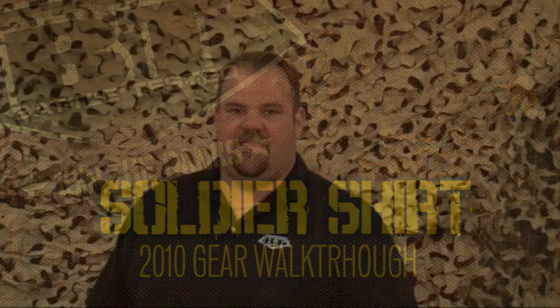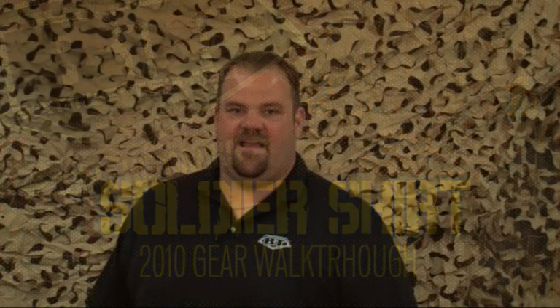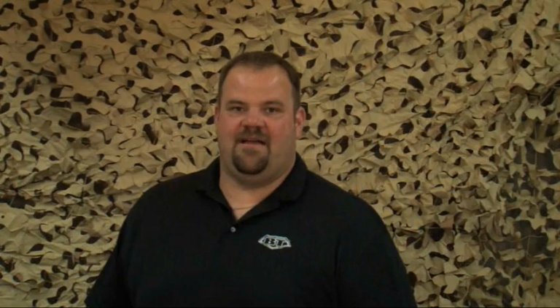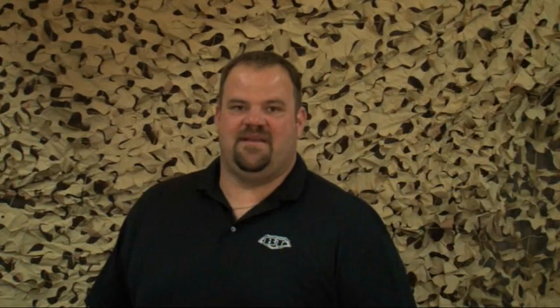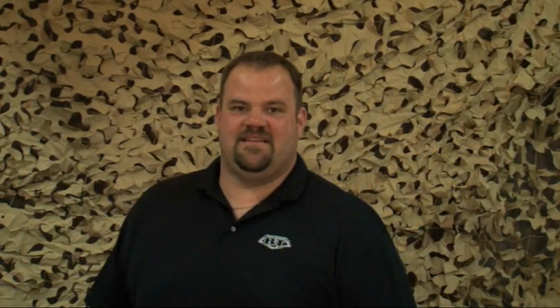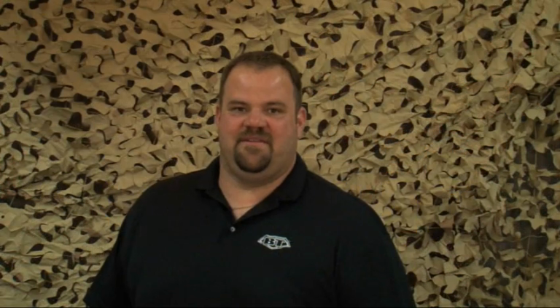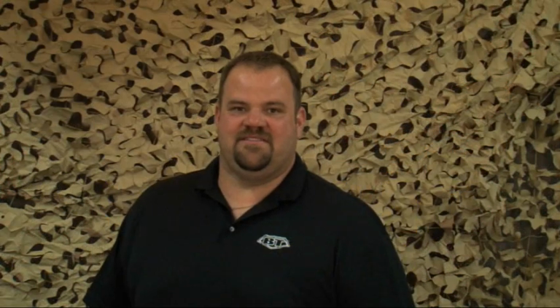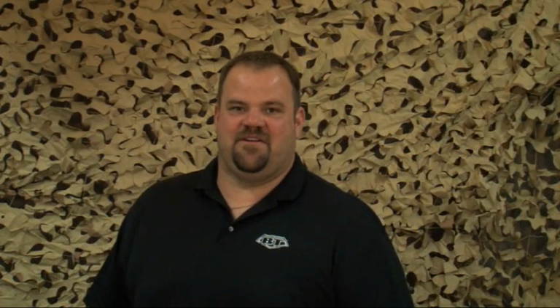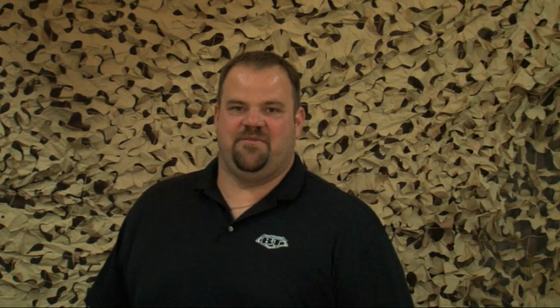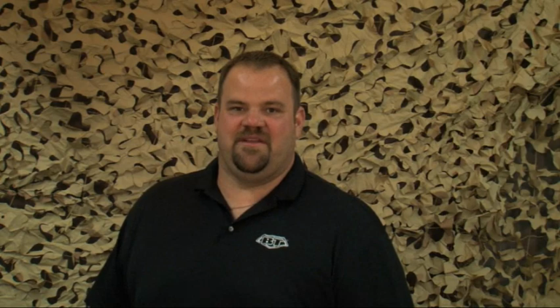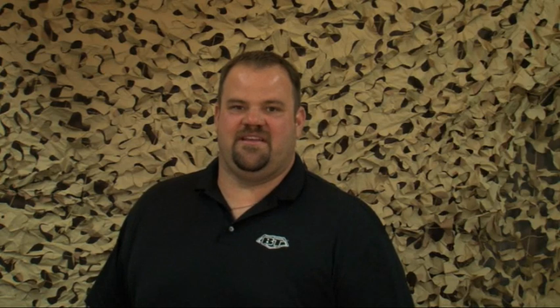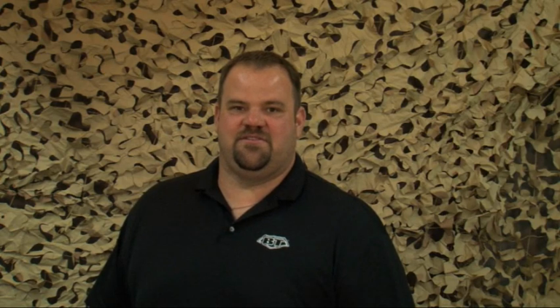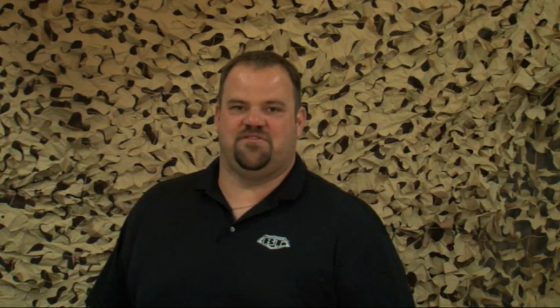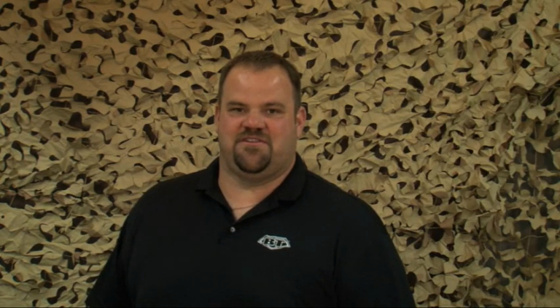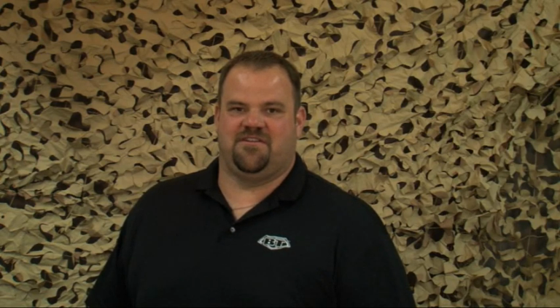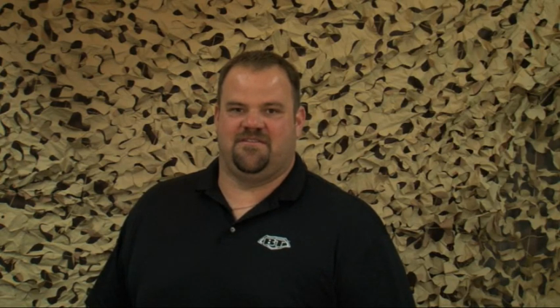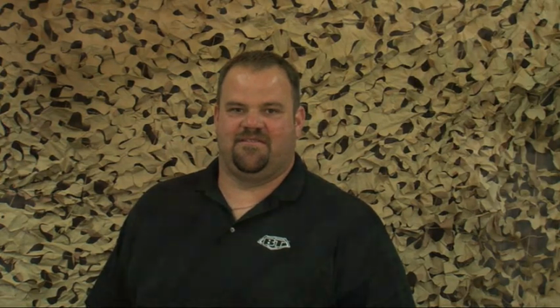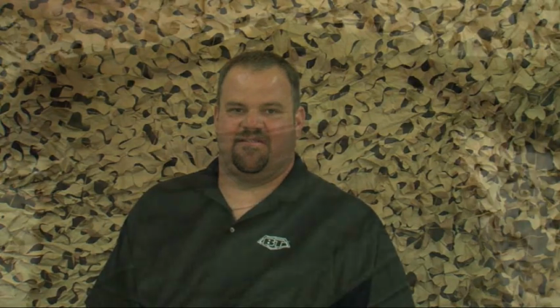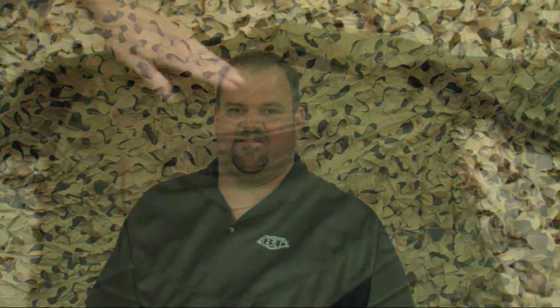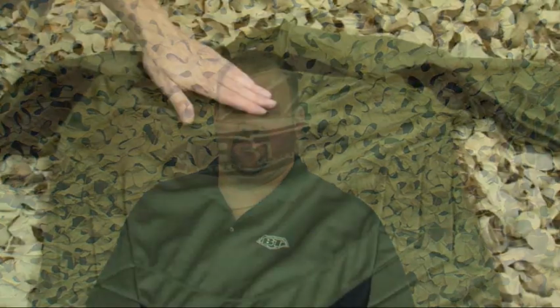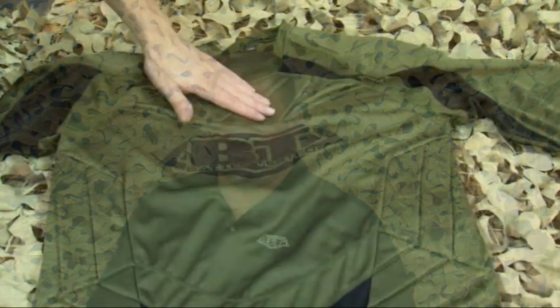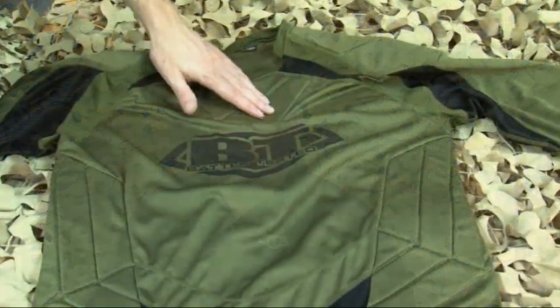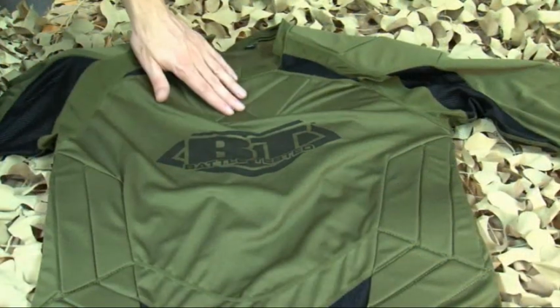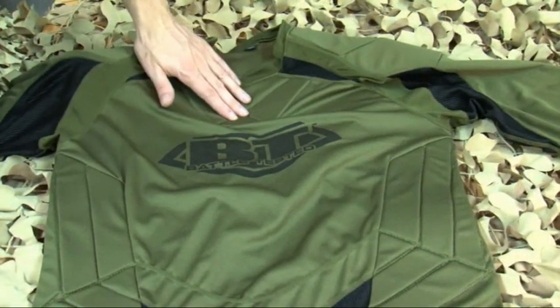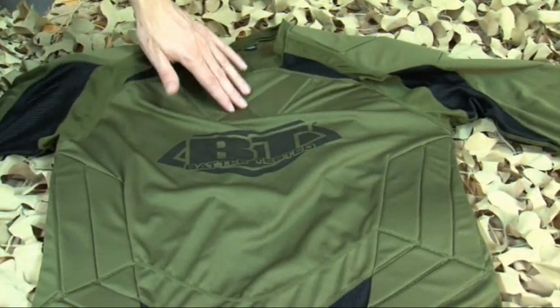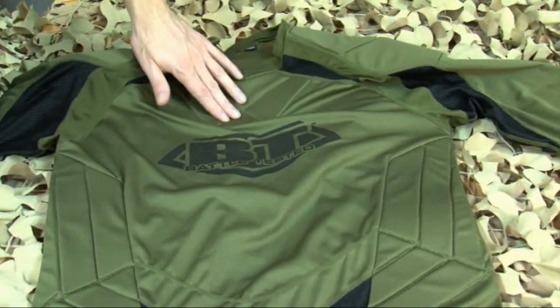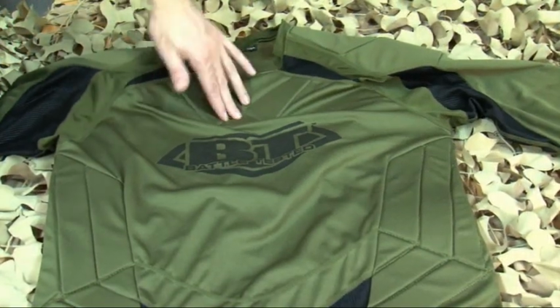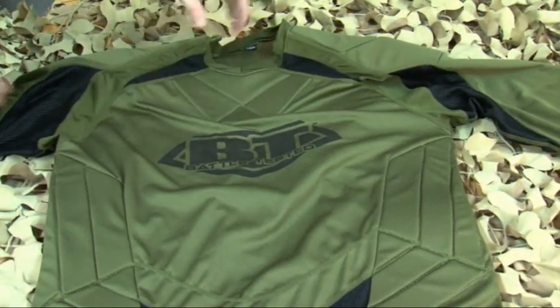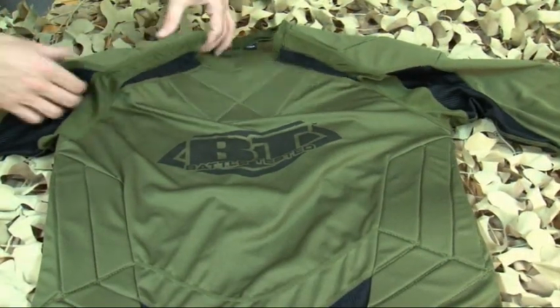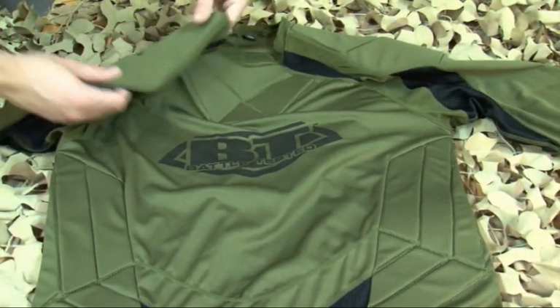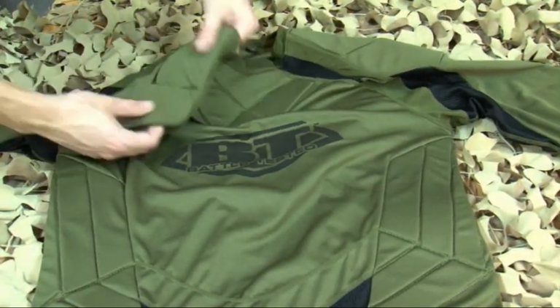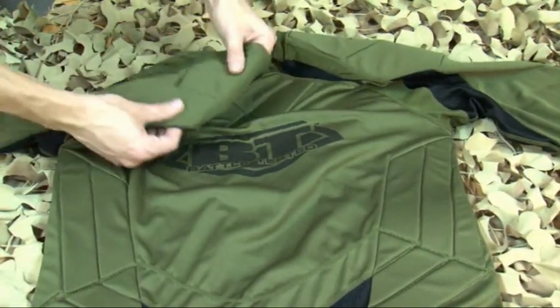Hi, I'm Ben Tittman and this is our new BT Soldier Shirt. This is the epitome of high speed, low drag.